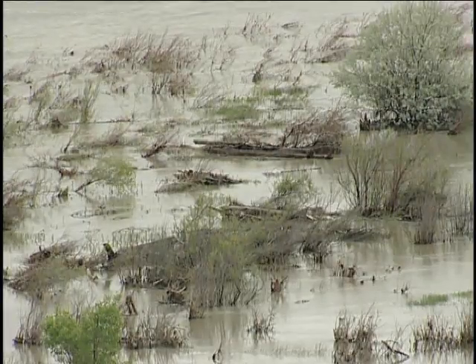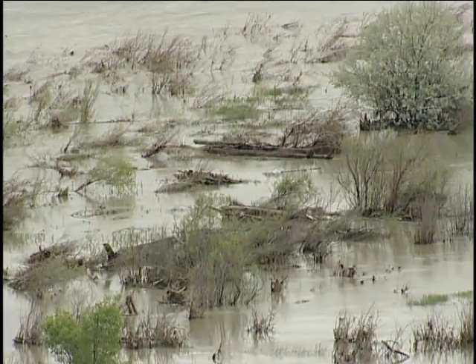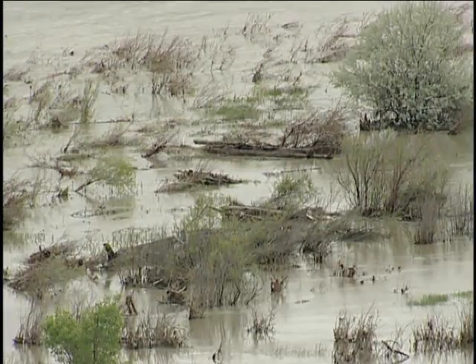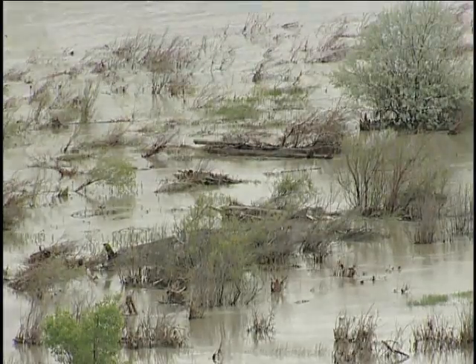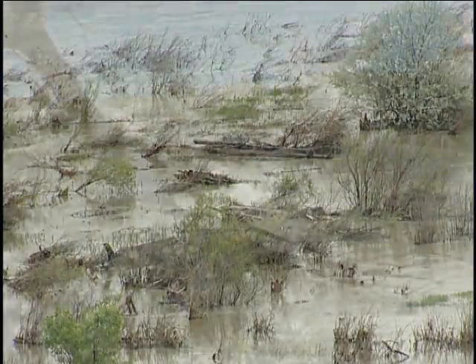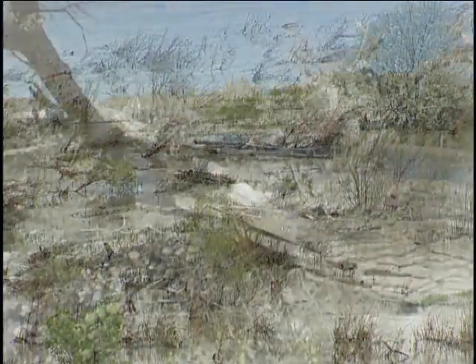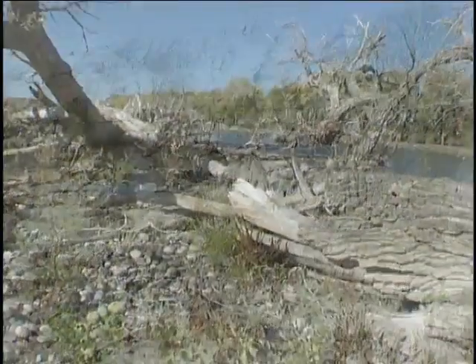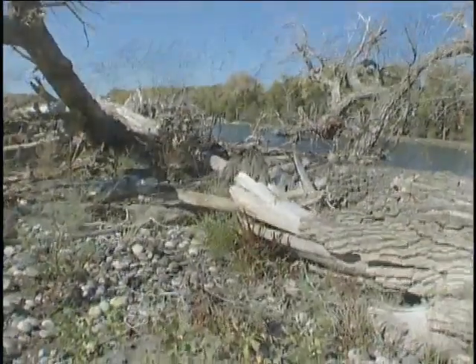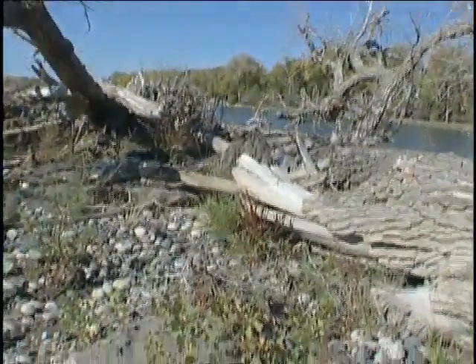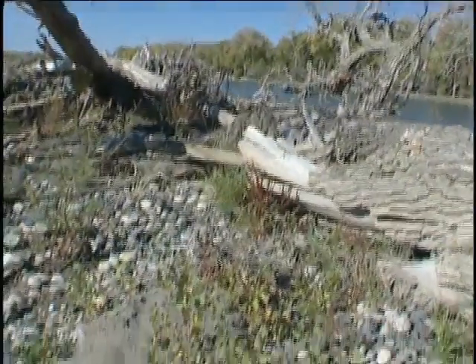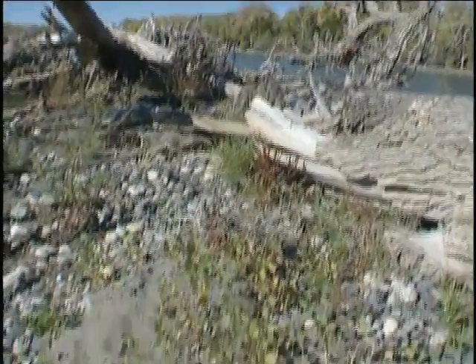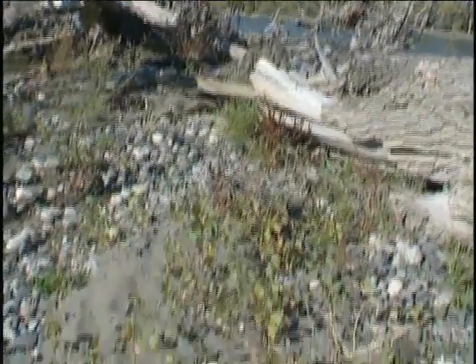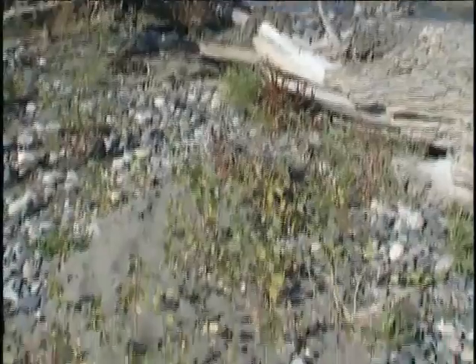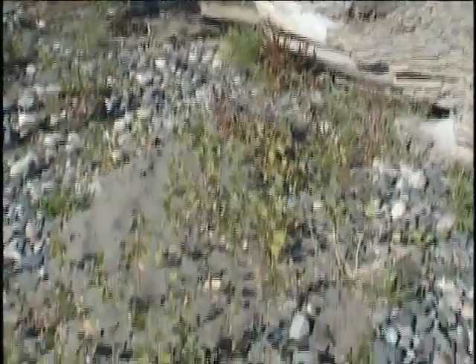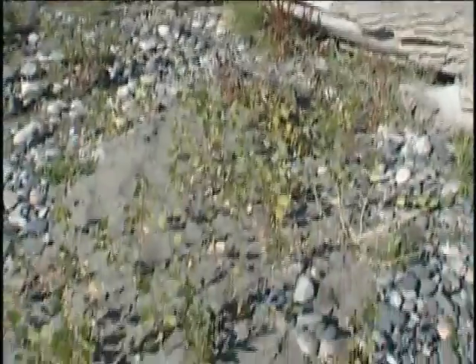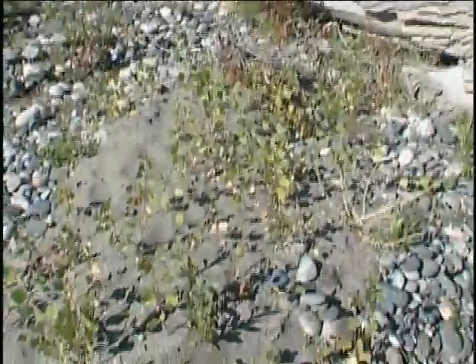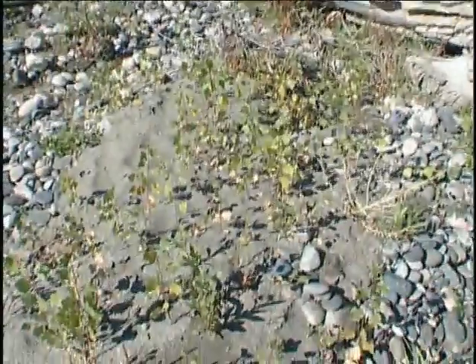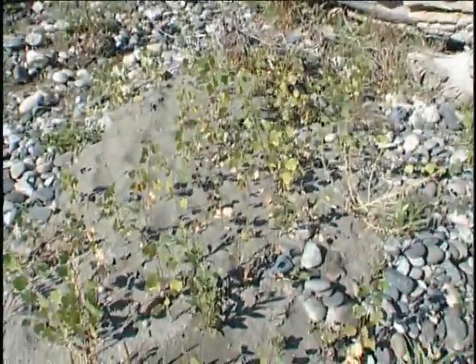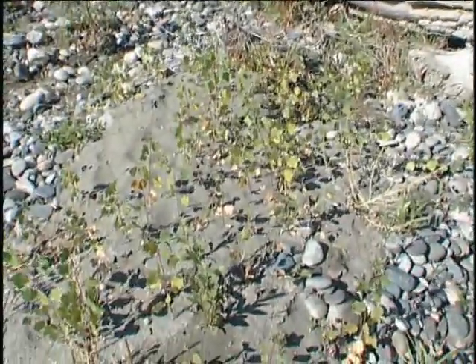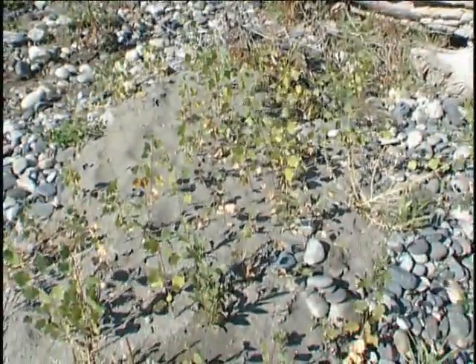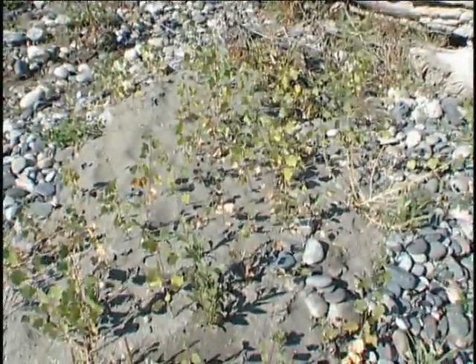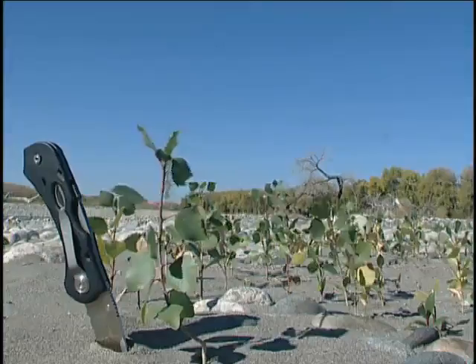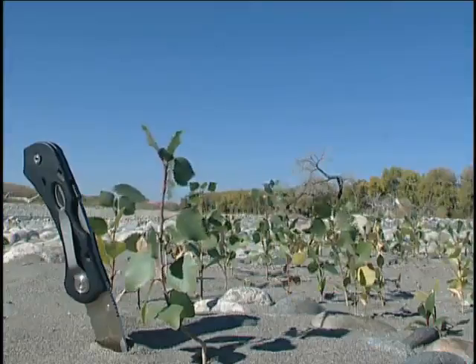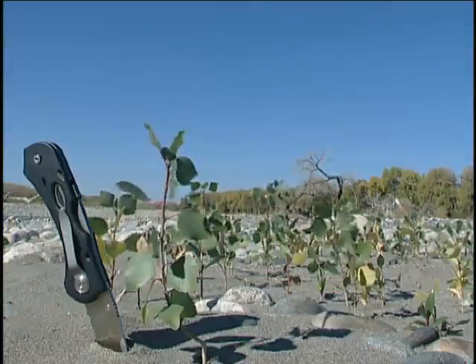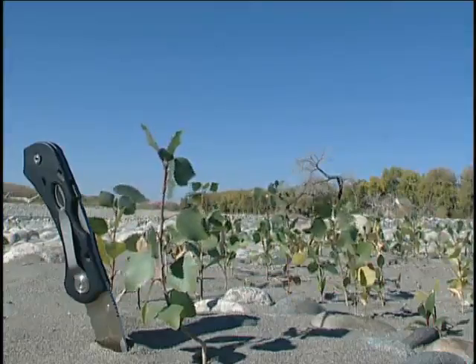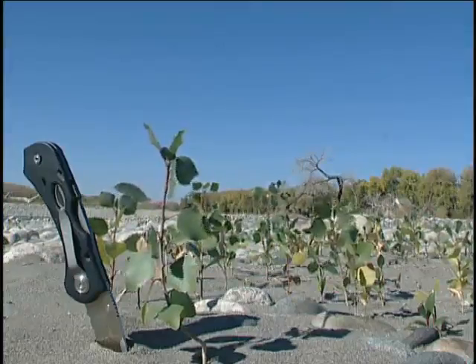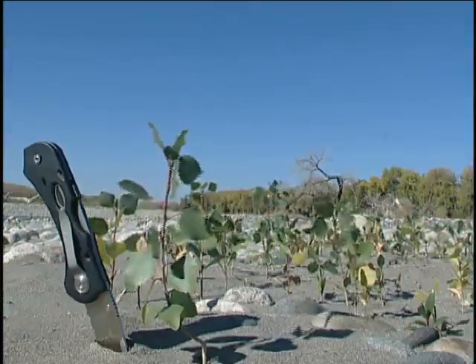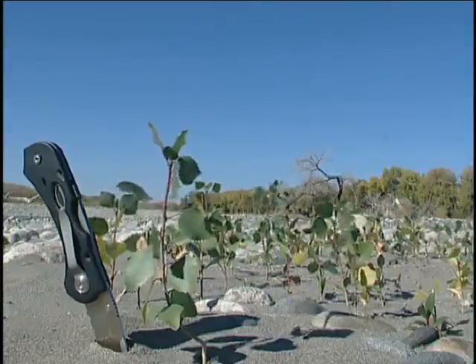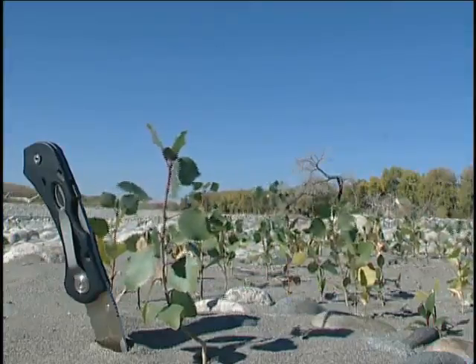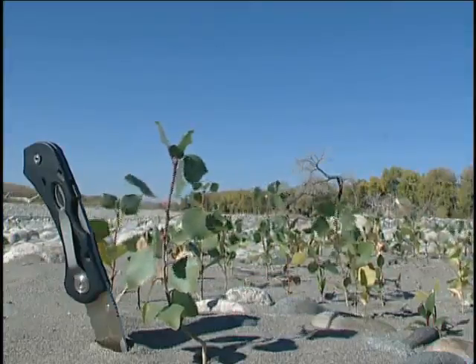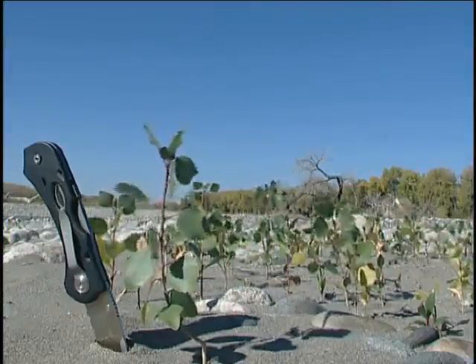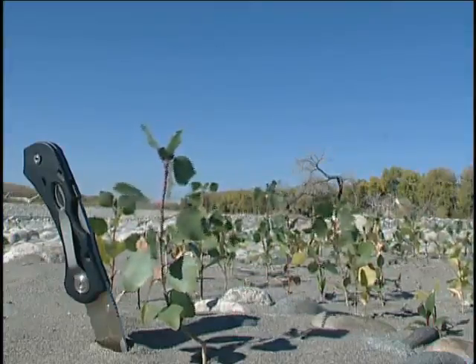Once those deposits are formed behind that tree, they establish the habitat for cottonwood seedlings.